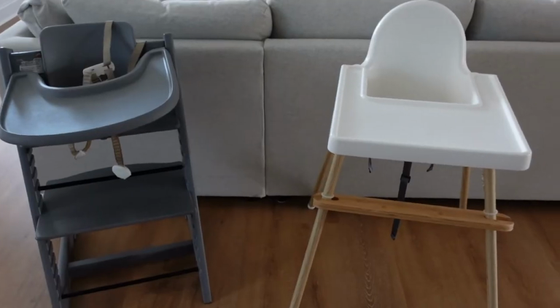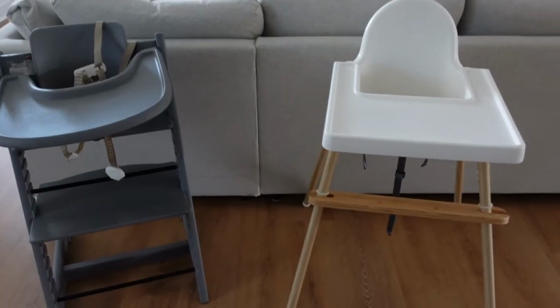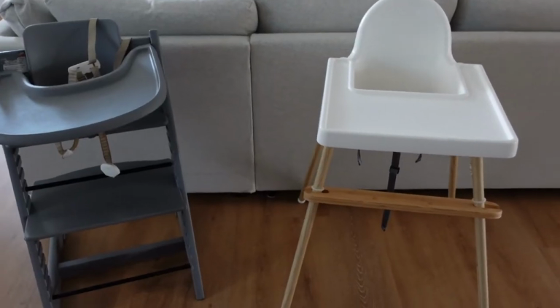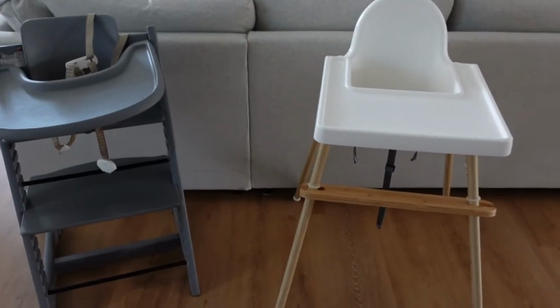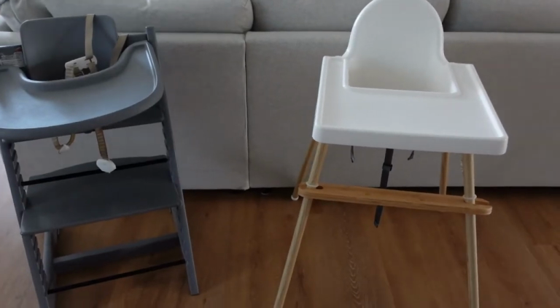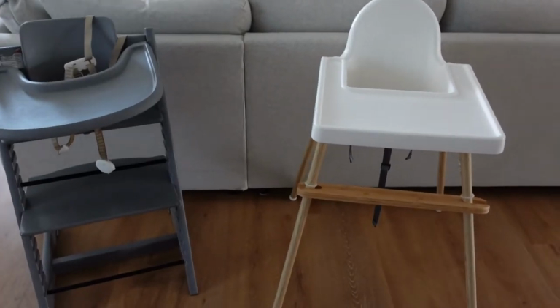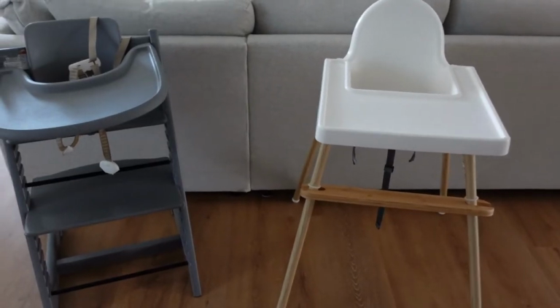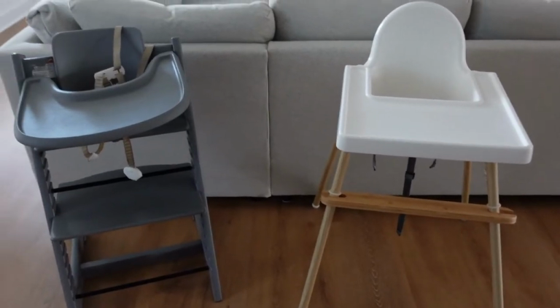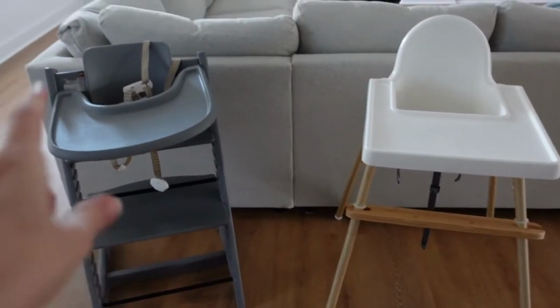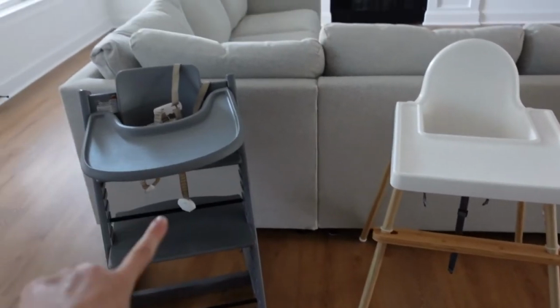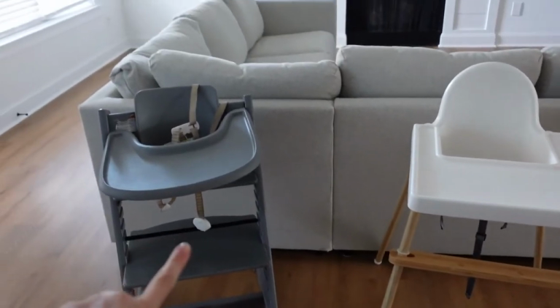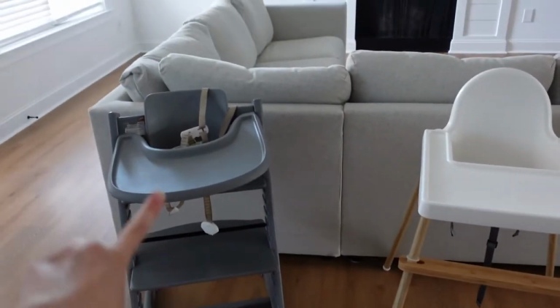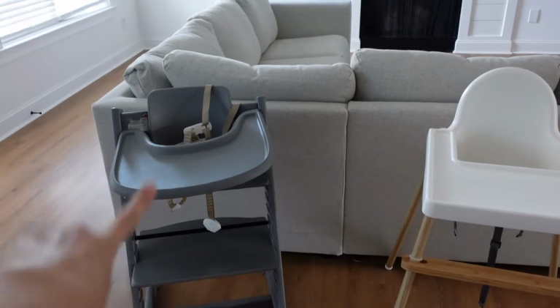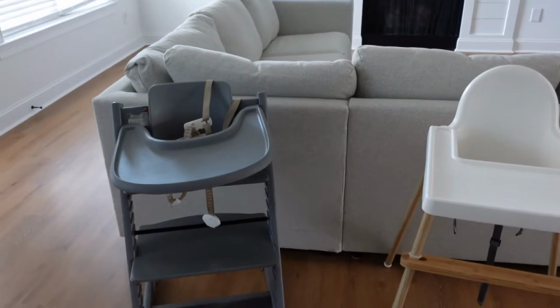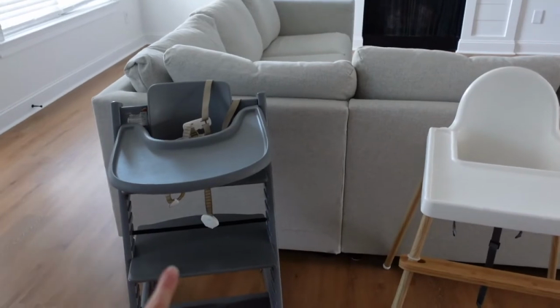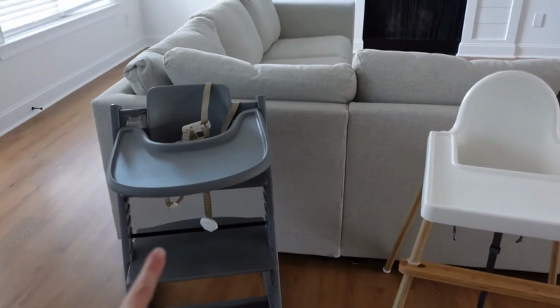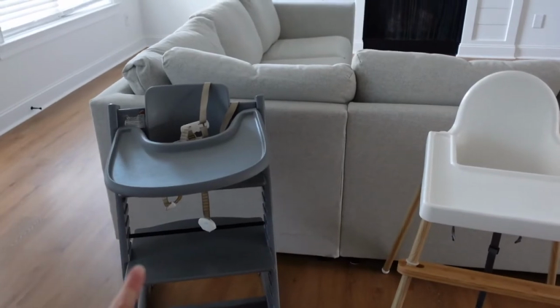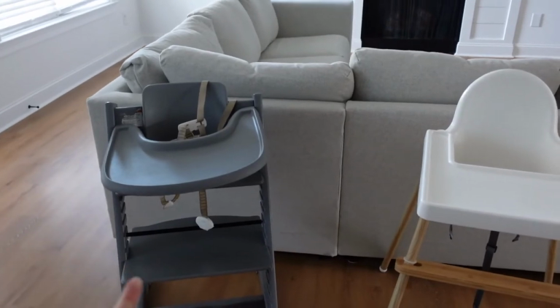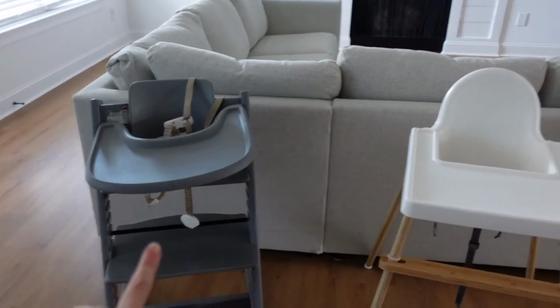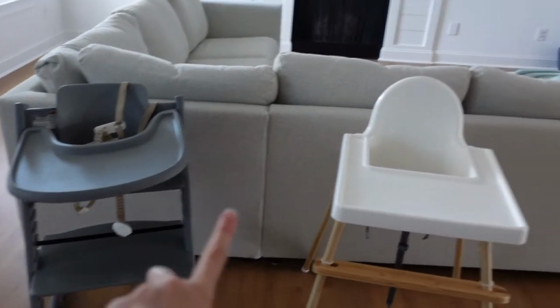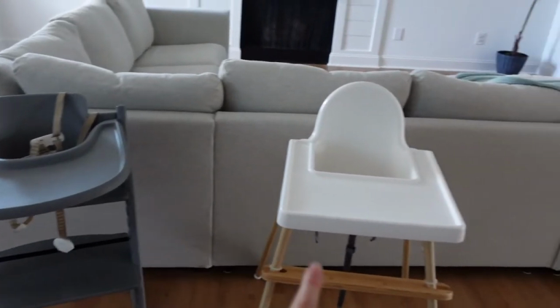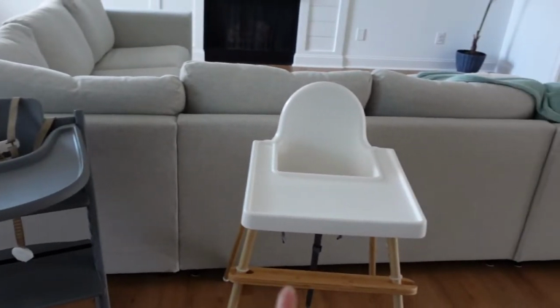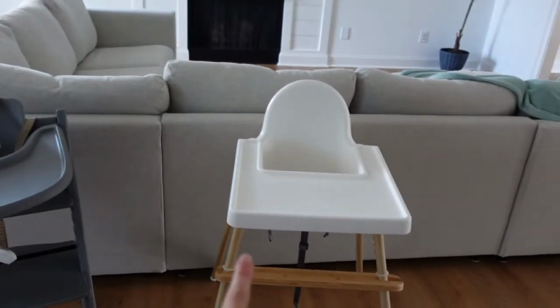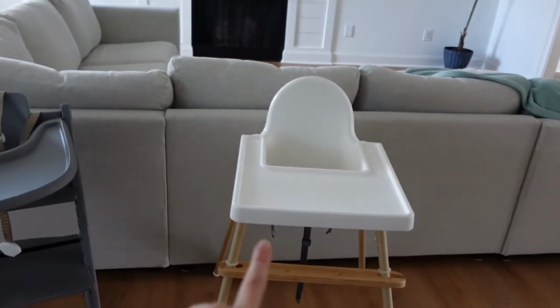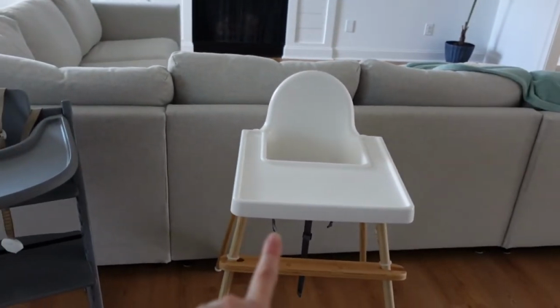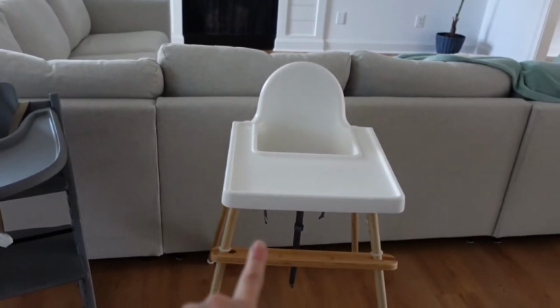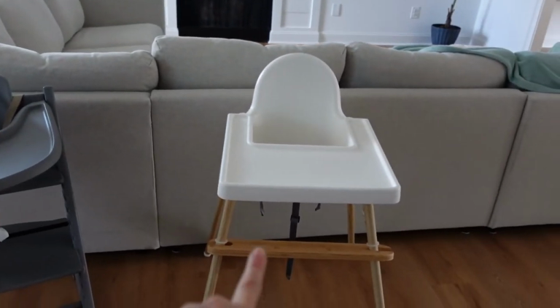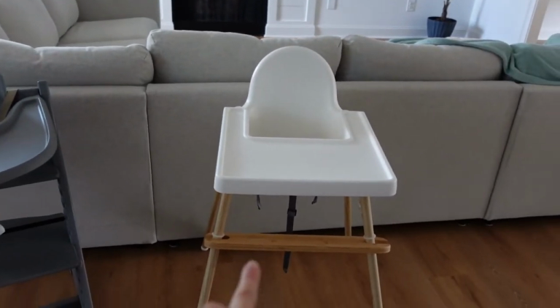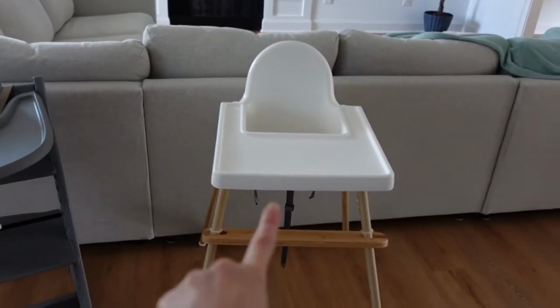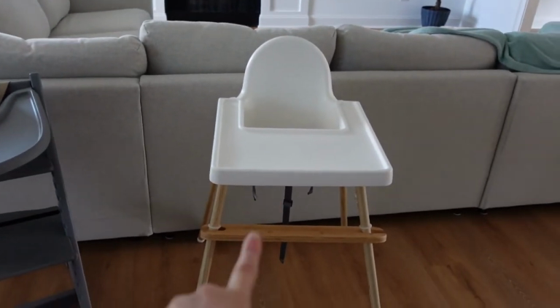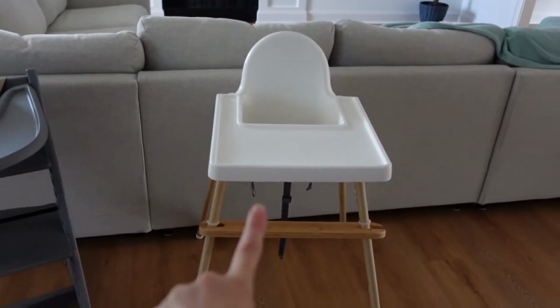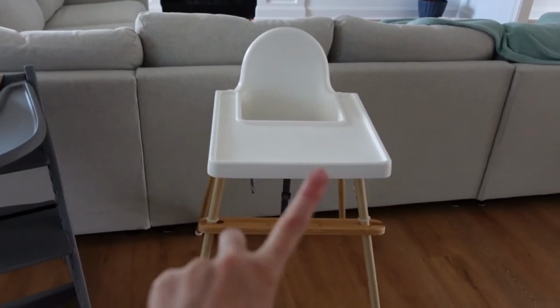So here are the two high chairs. This is the Stokke Tripp Trapp, and this is the IKEA Antilop.